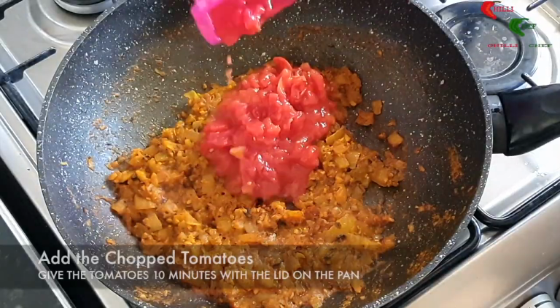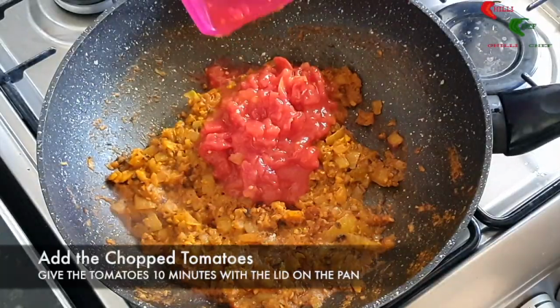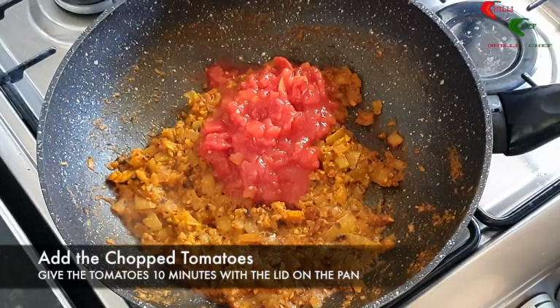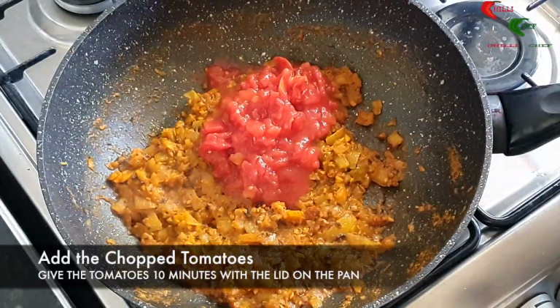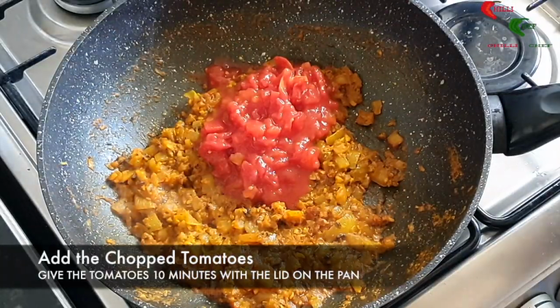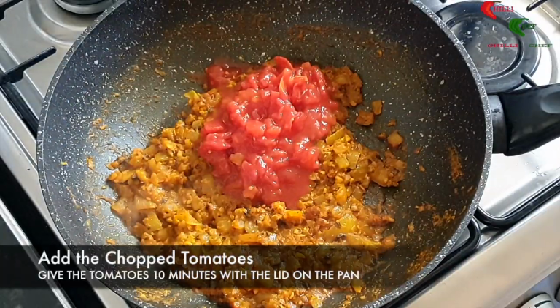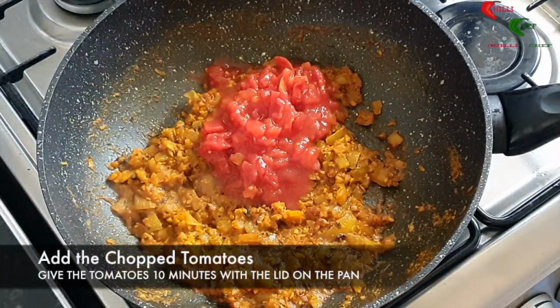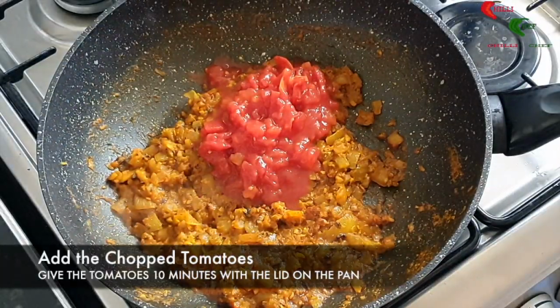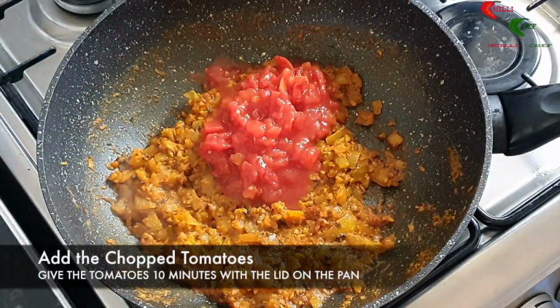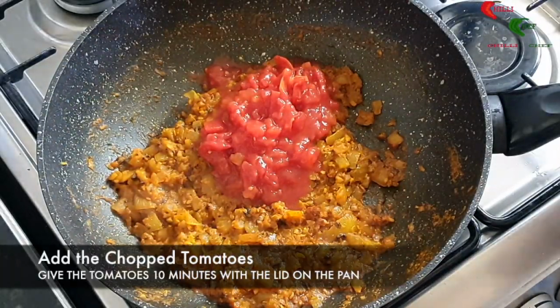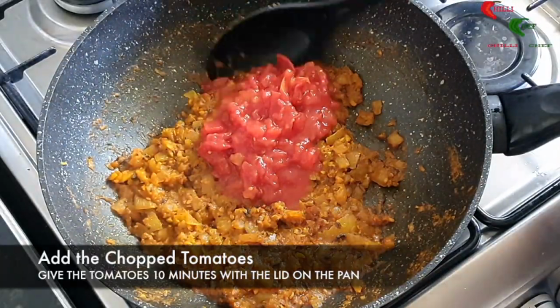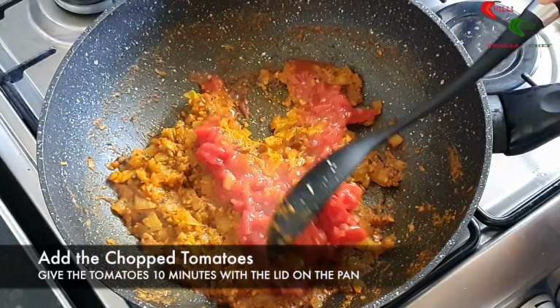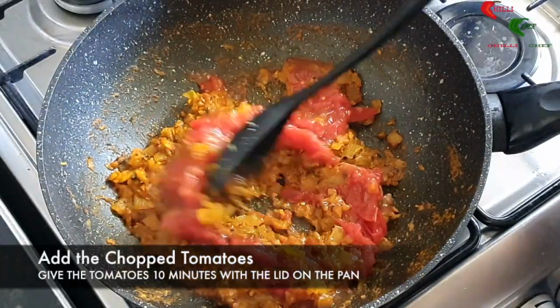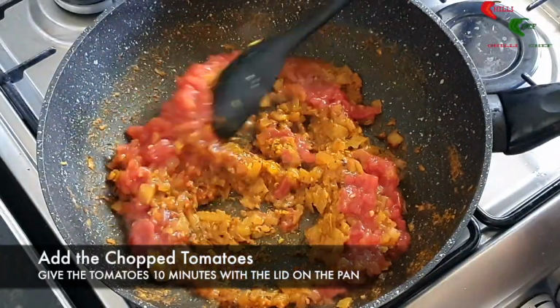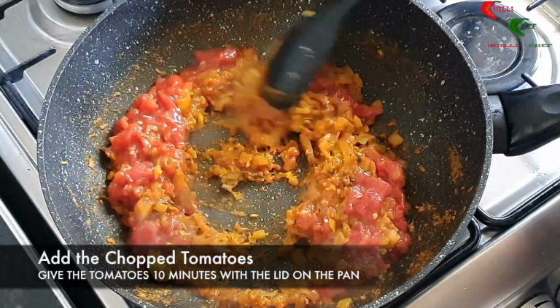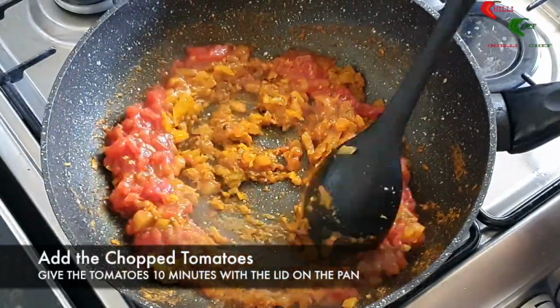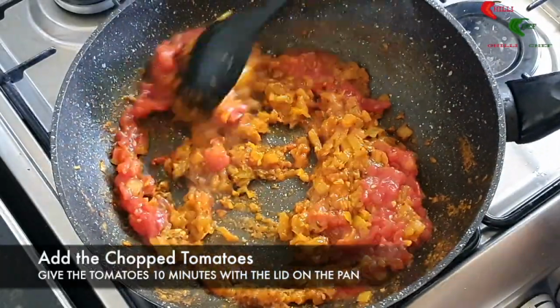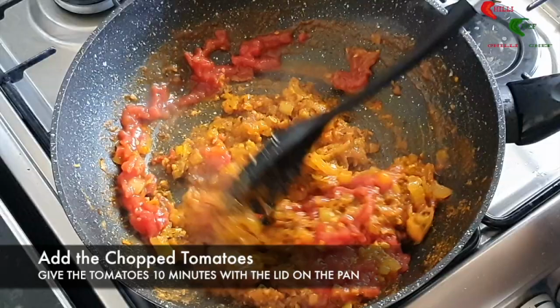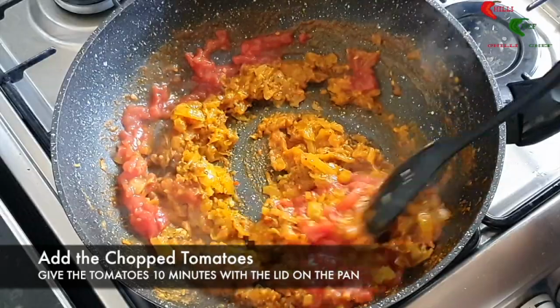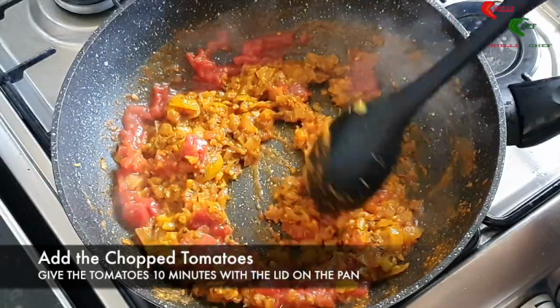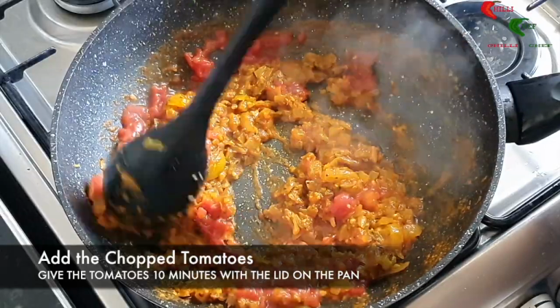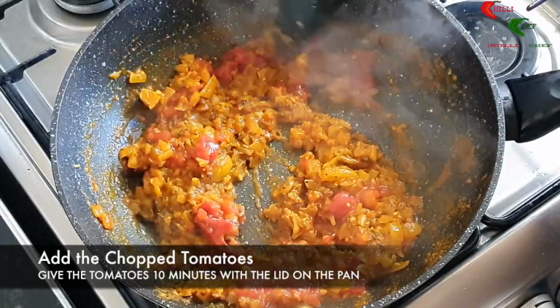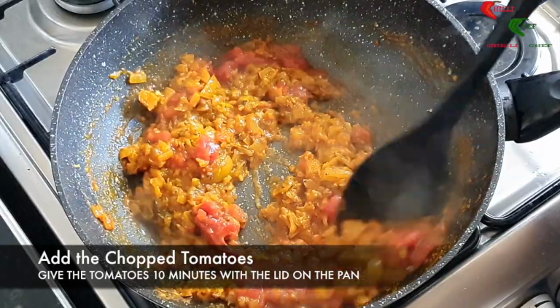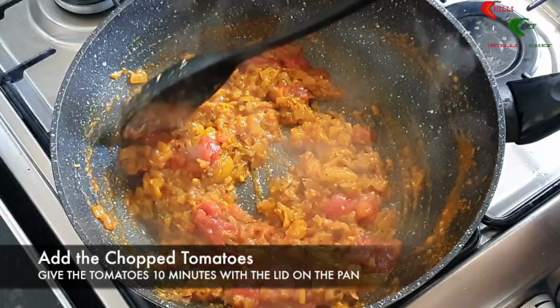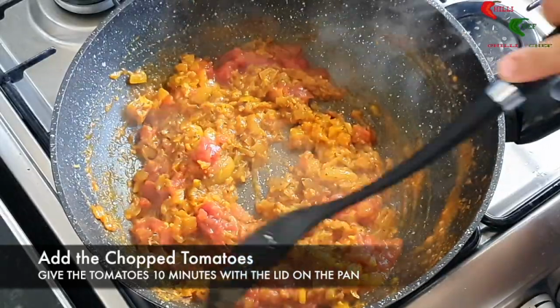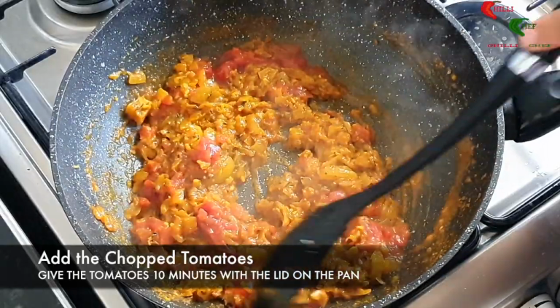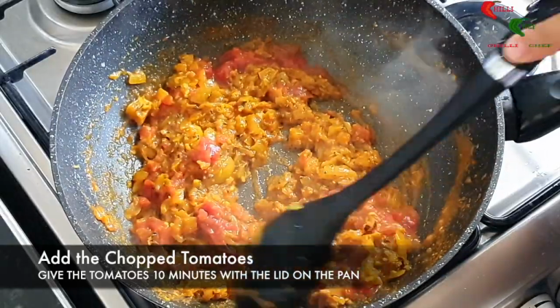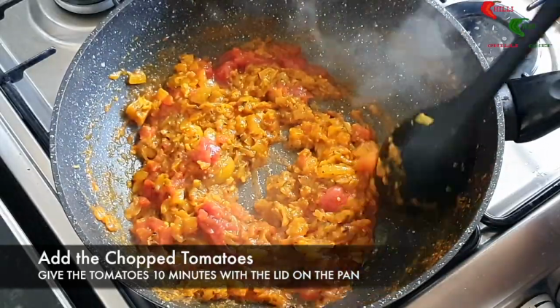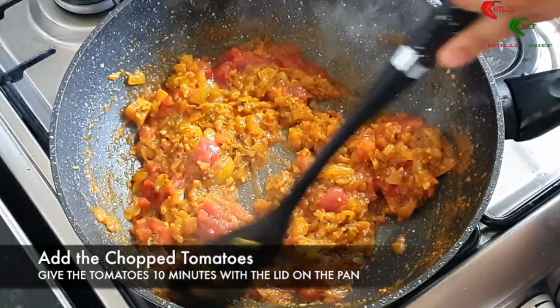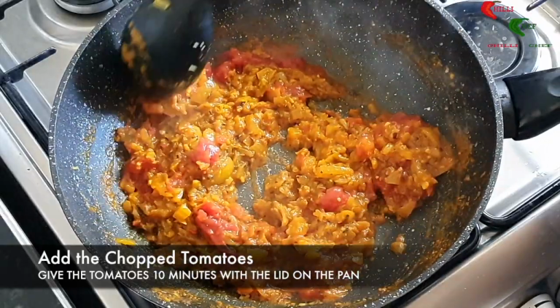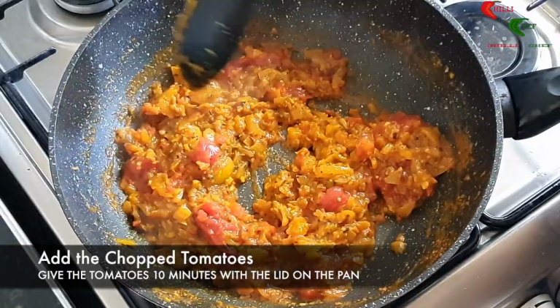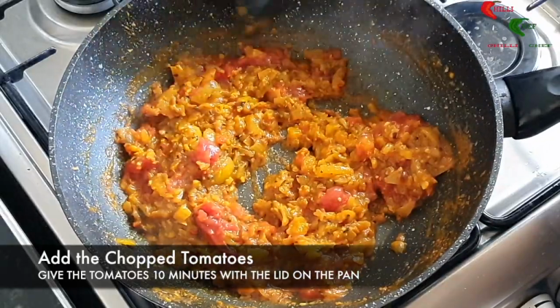Add the chopped tomatoes. Give the mixture a good stir and leave for 10 minutes with the lid on.